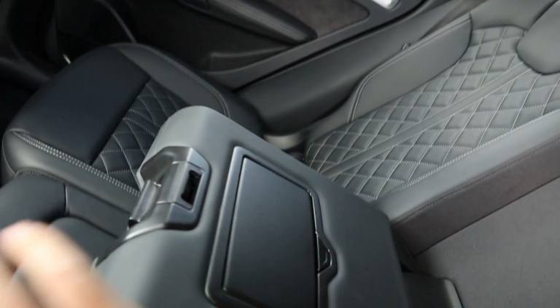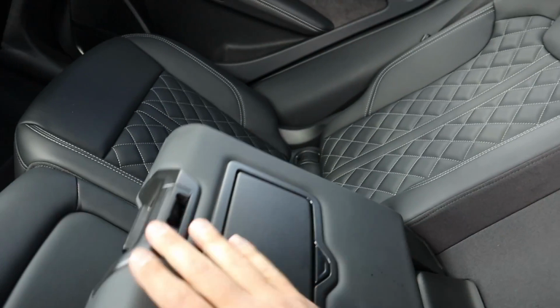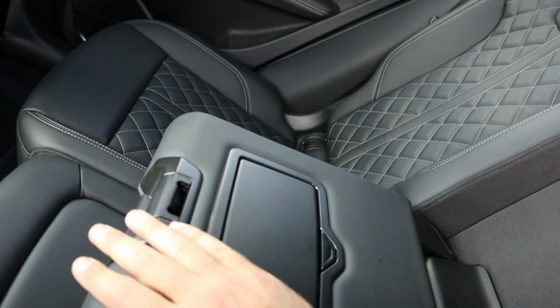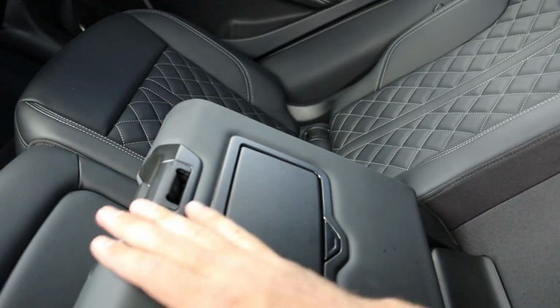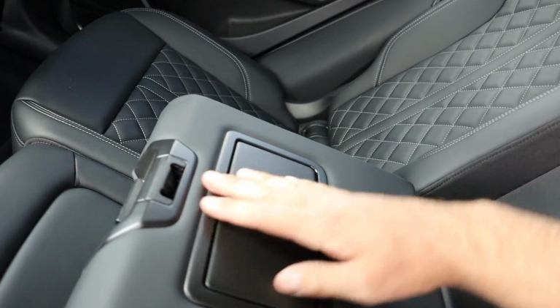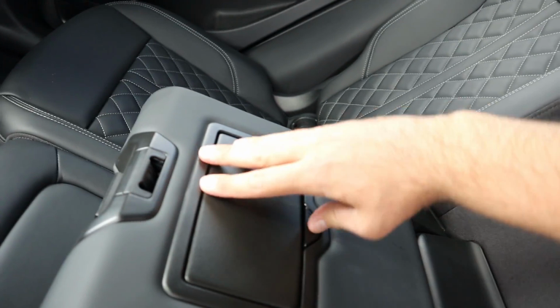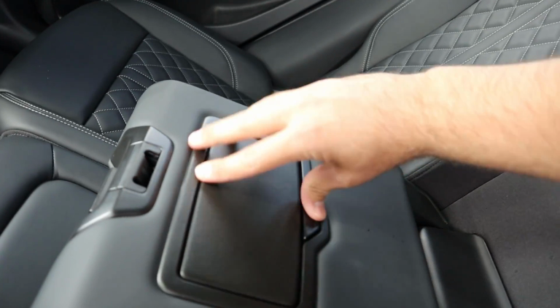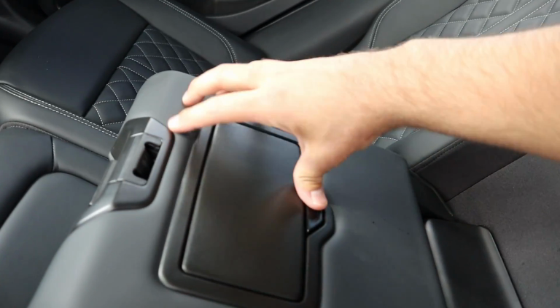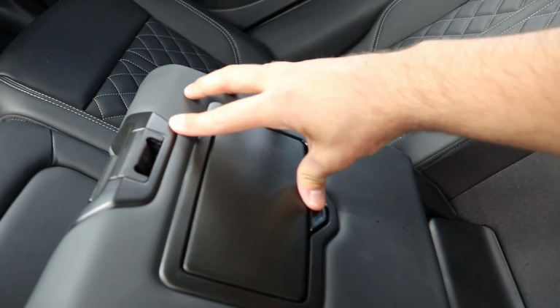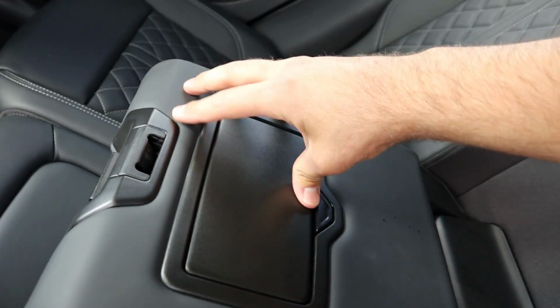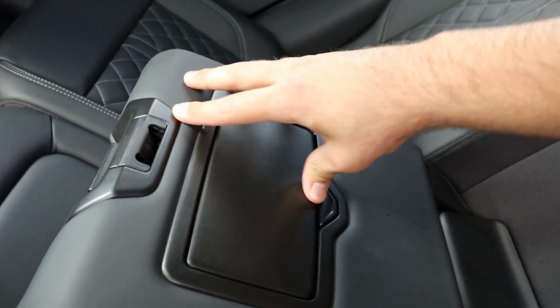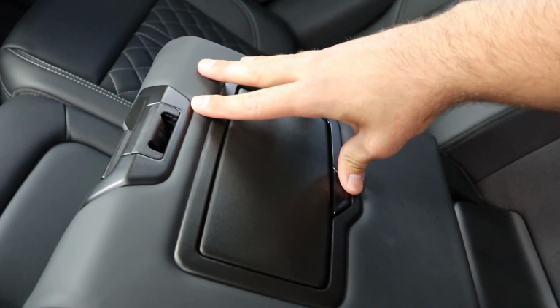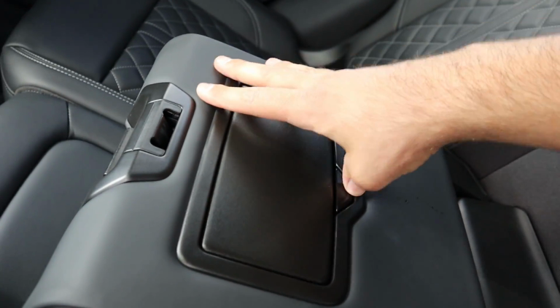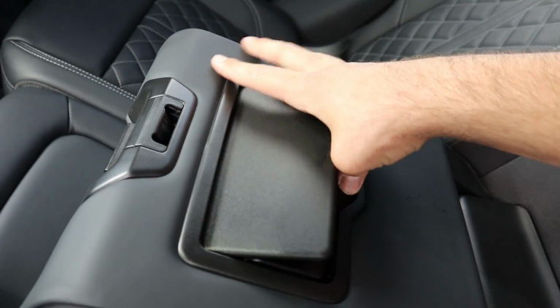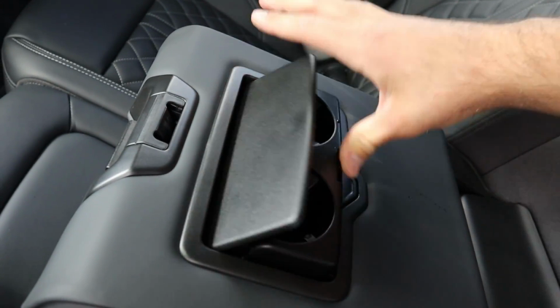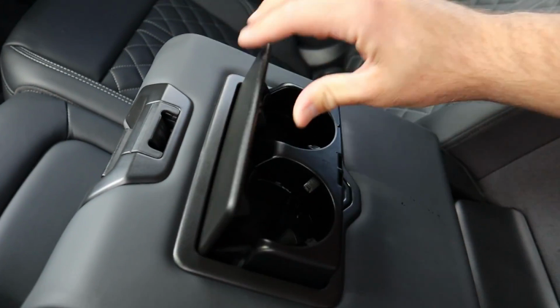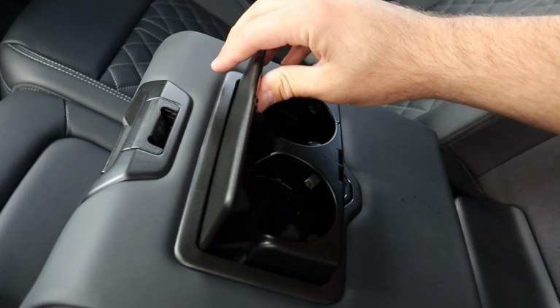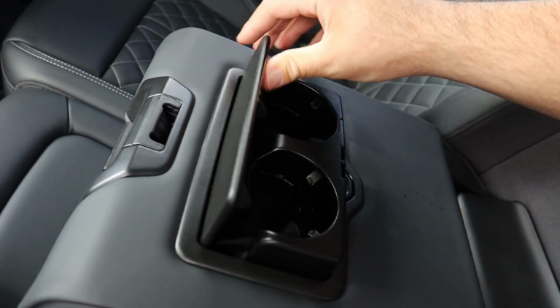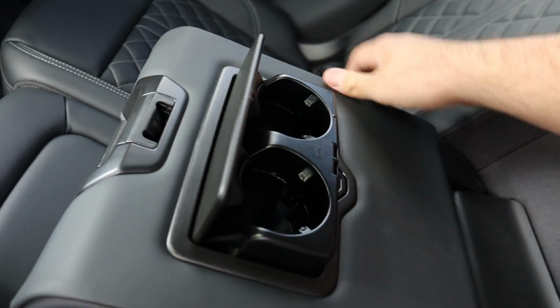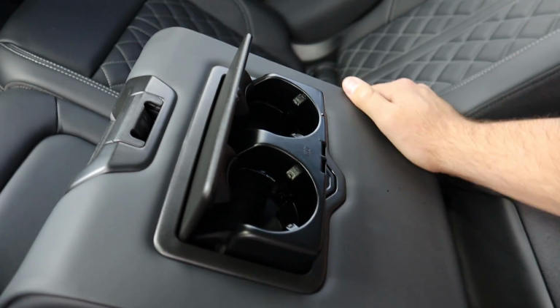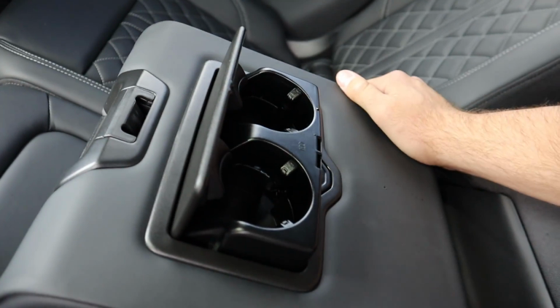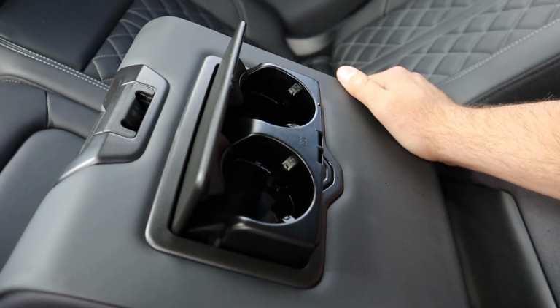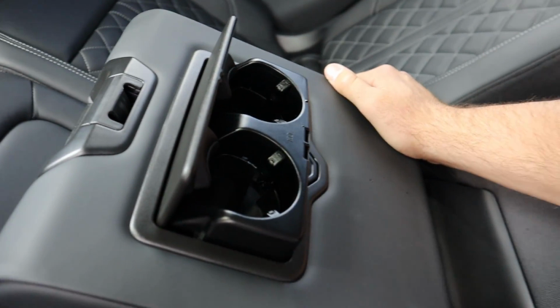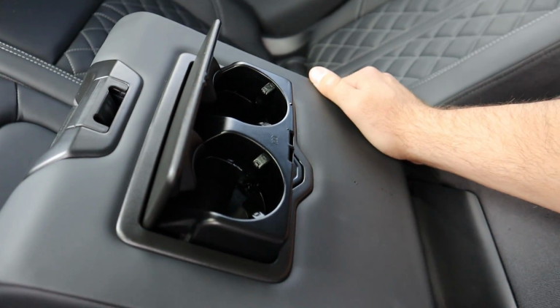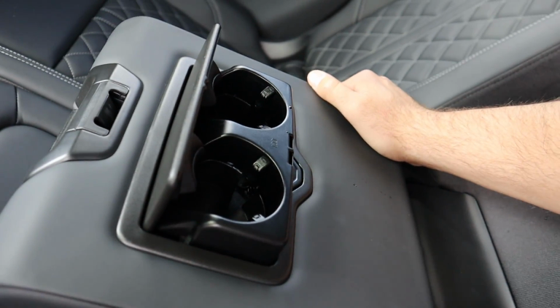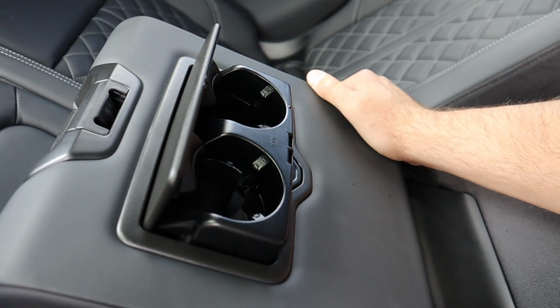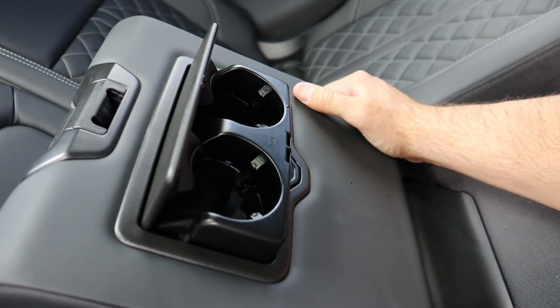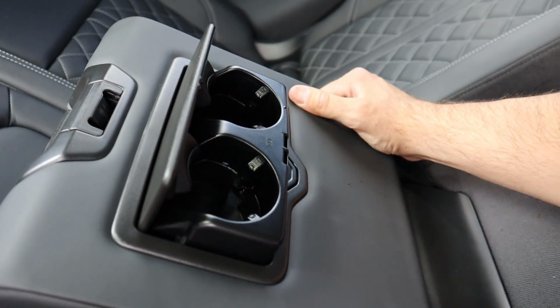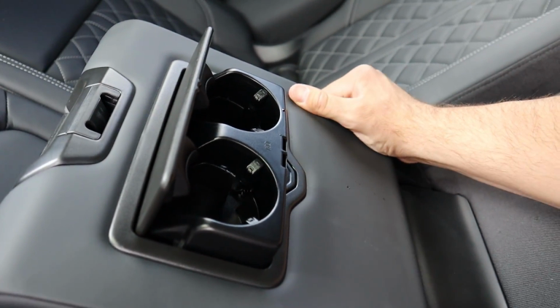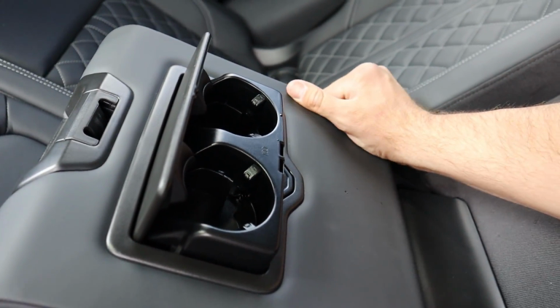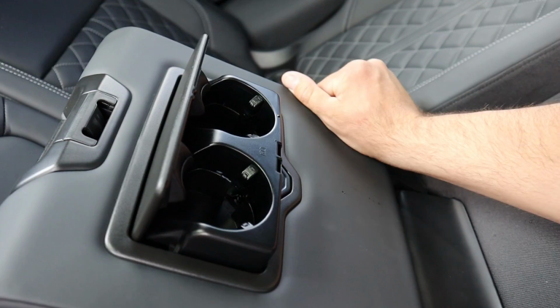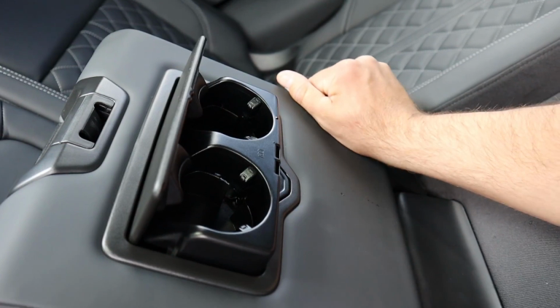Pulling this down, you'll notice it's kind of an intricate system just to get a couple of cup holders out — pretty interesting, but I'll live with it.